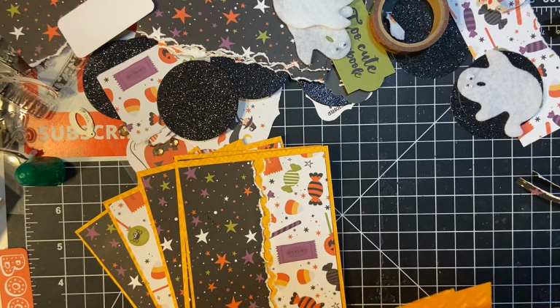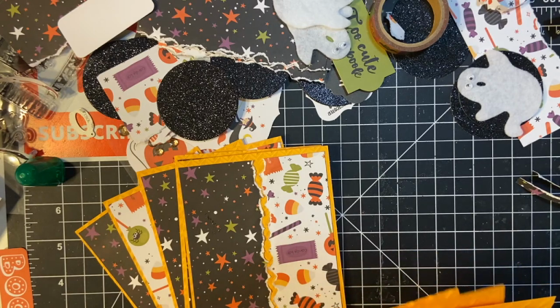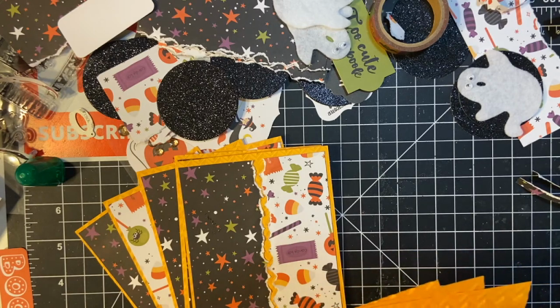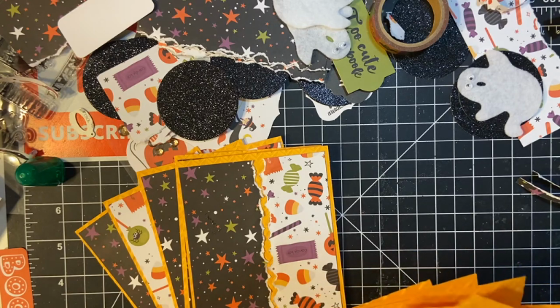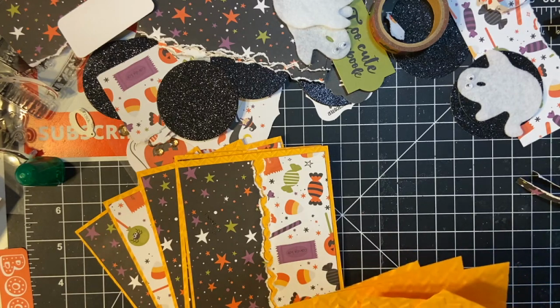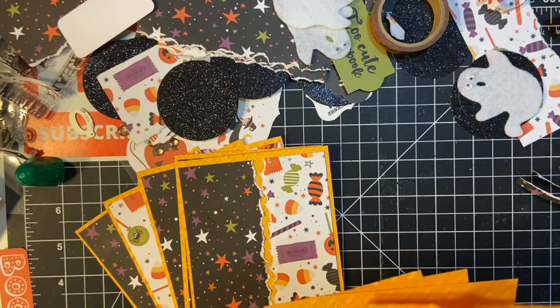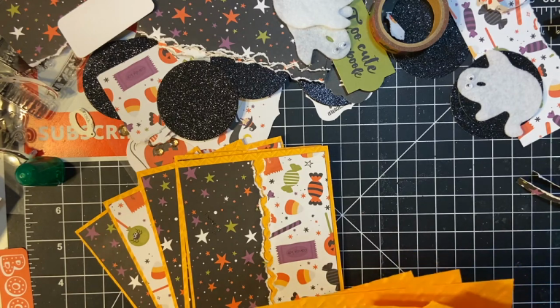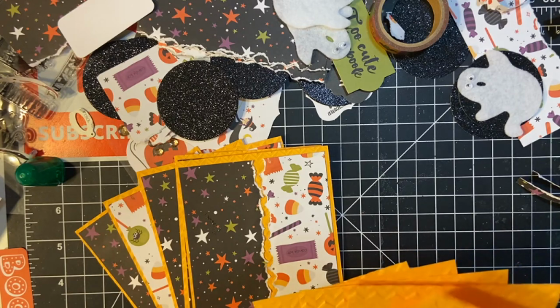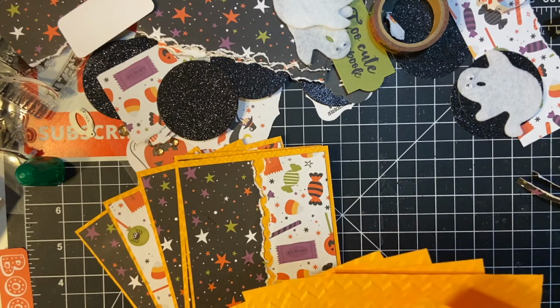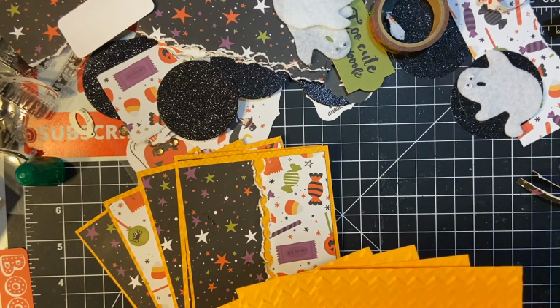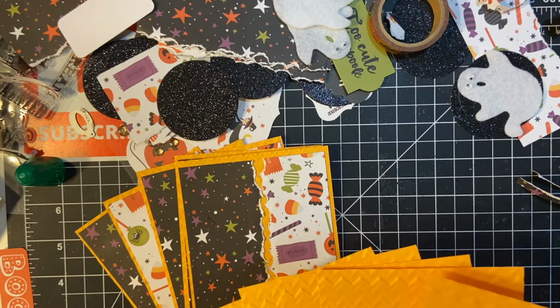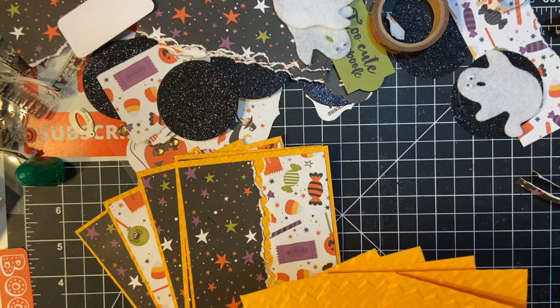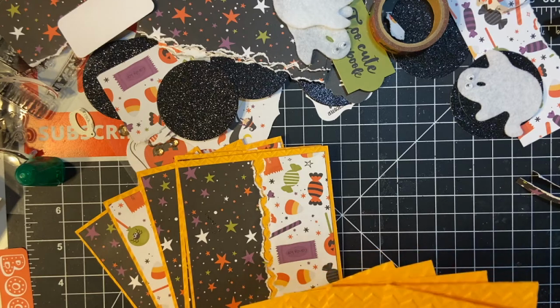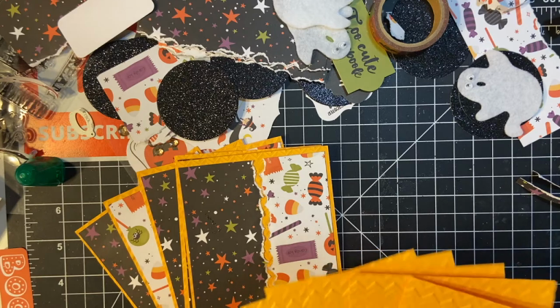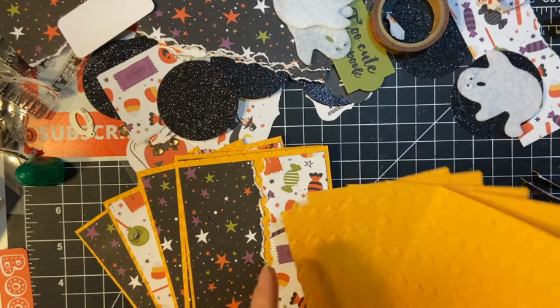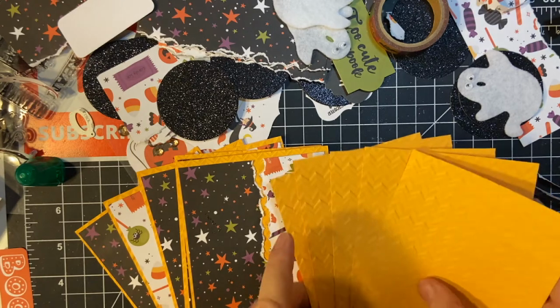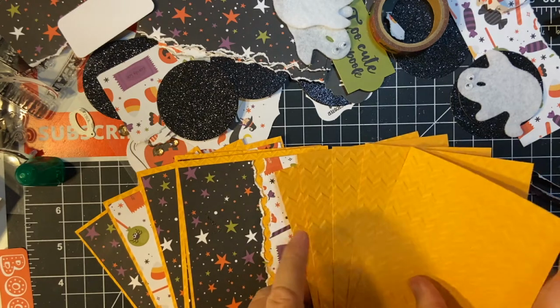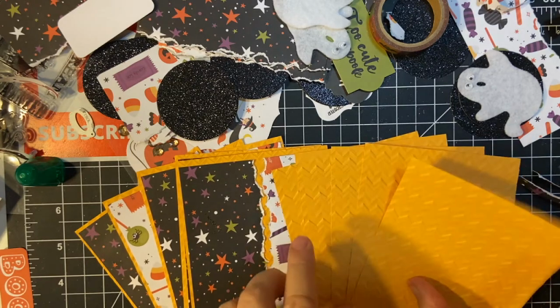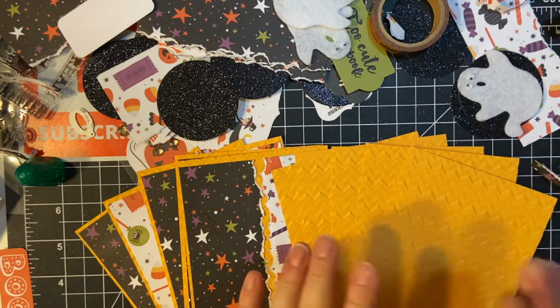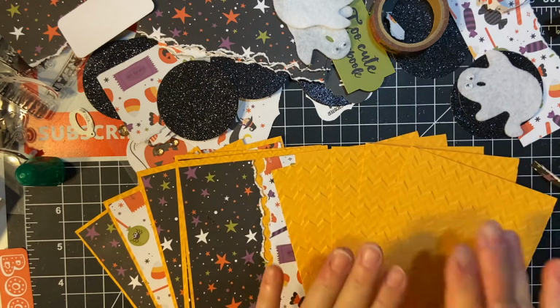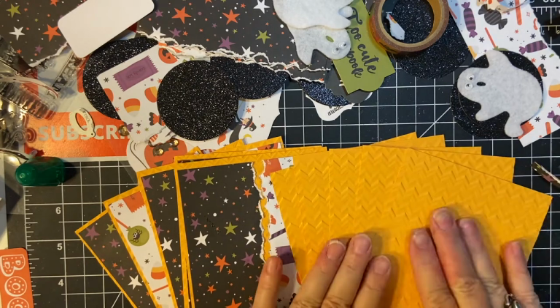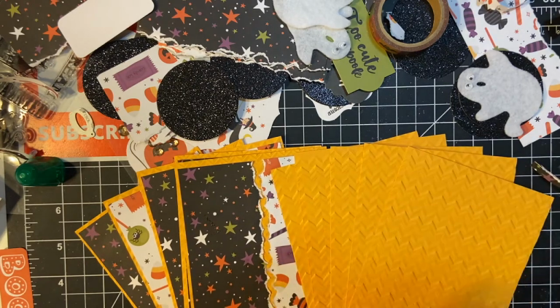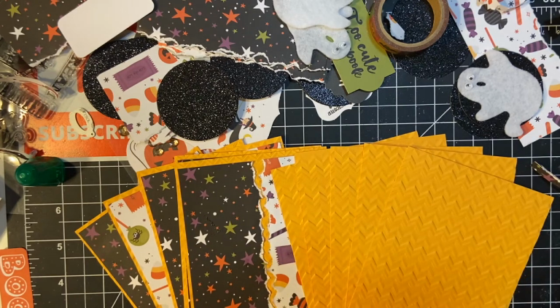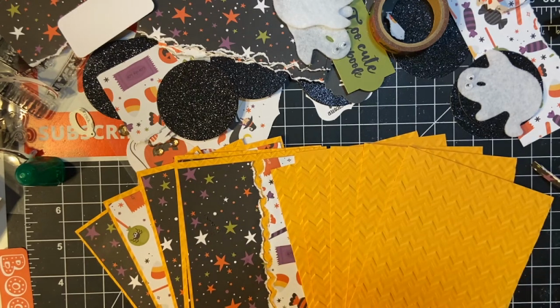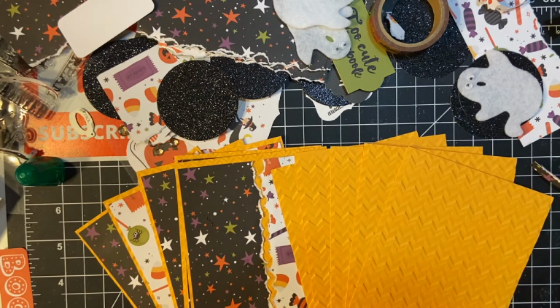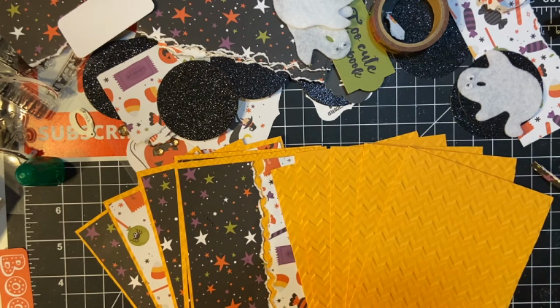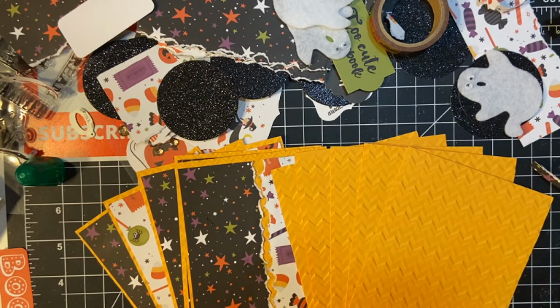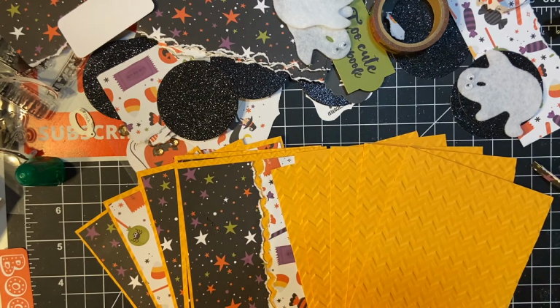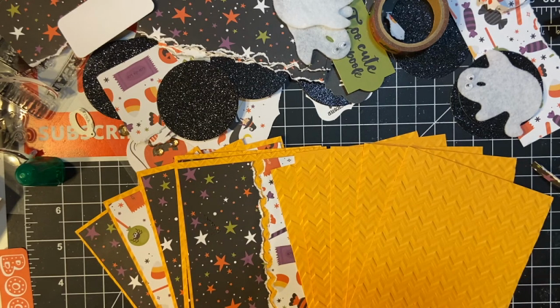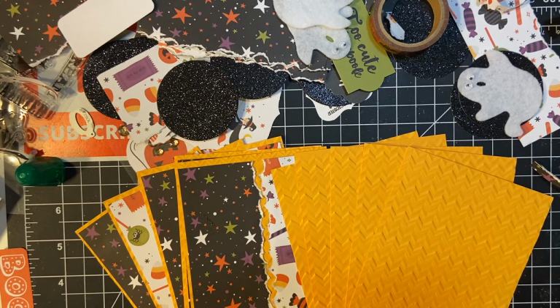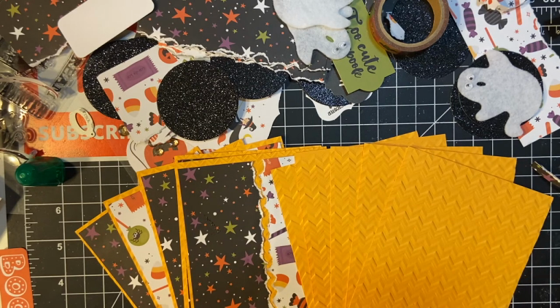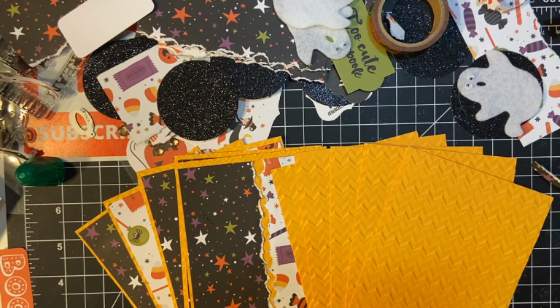Make sure to join me next time and we will finish putting the card fronts together. See you next time.